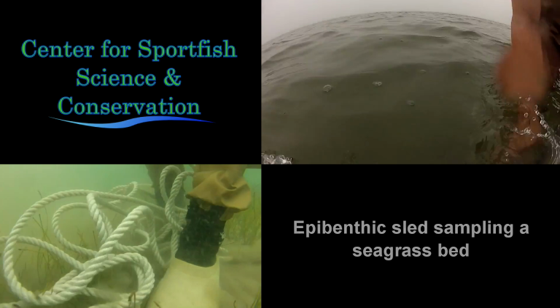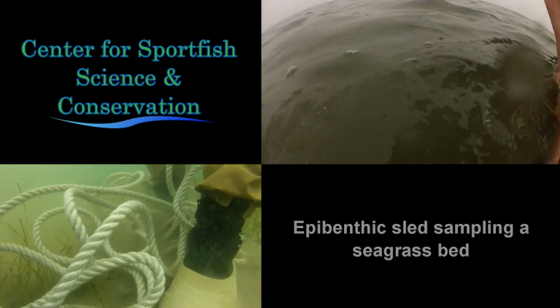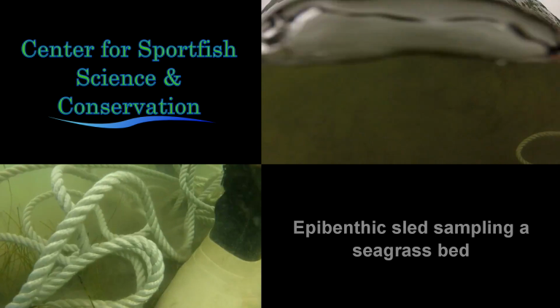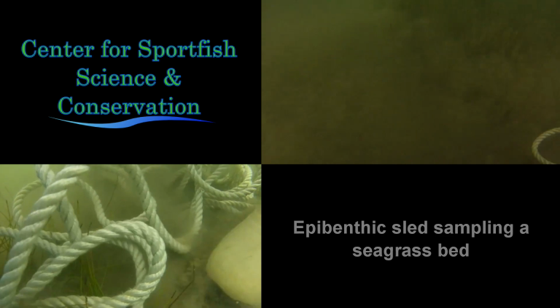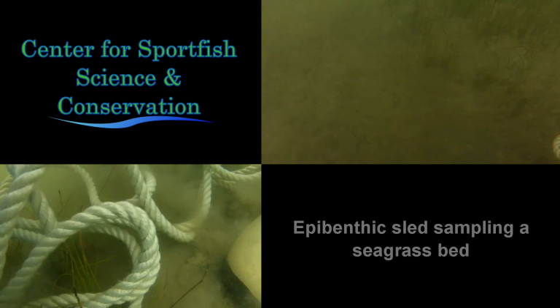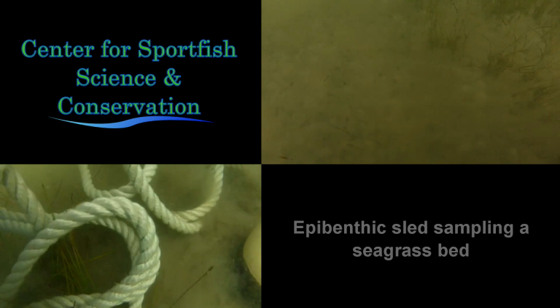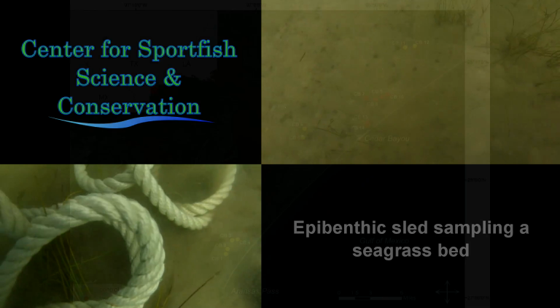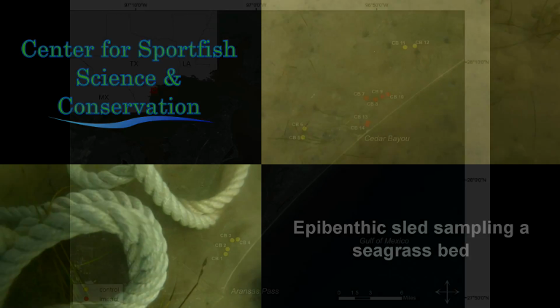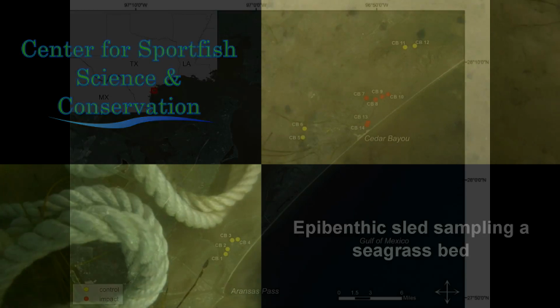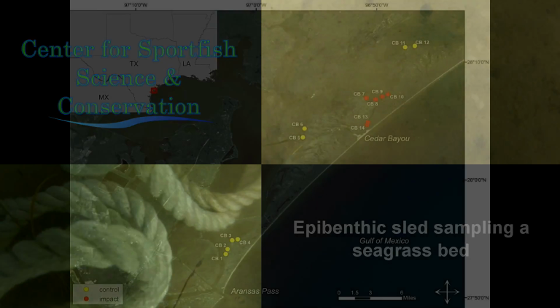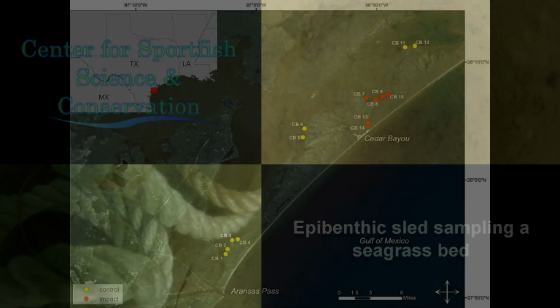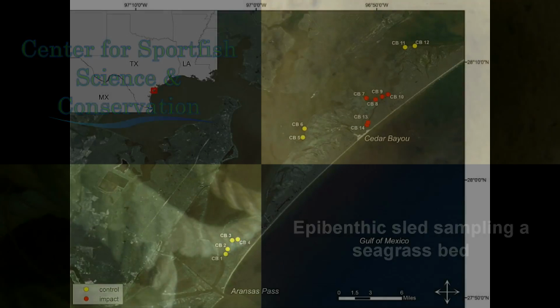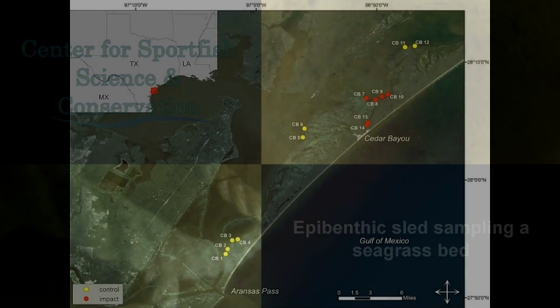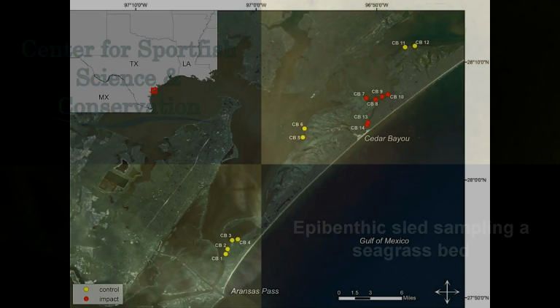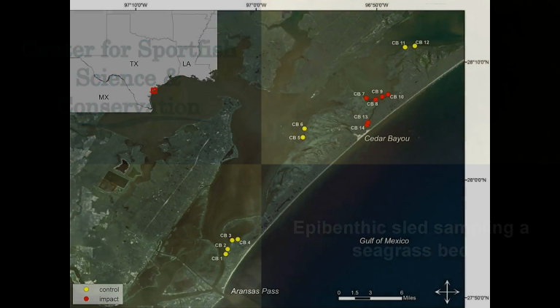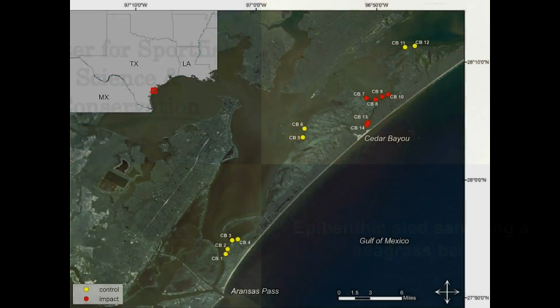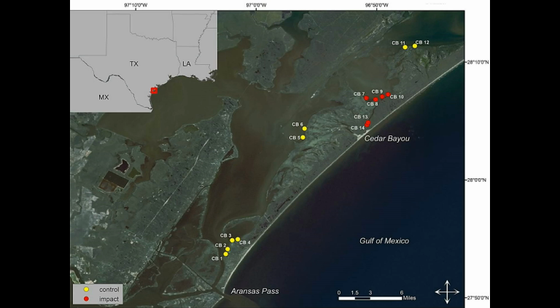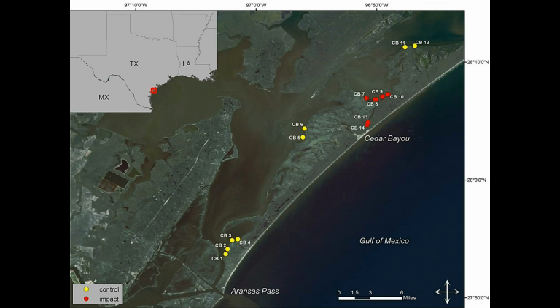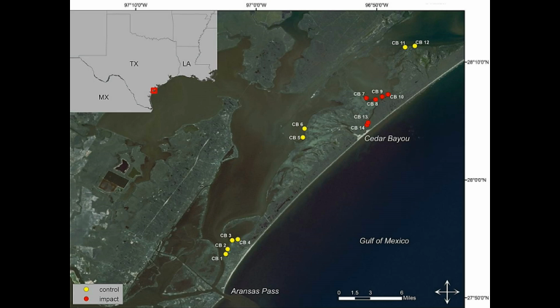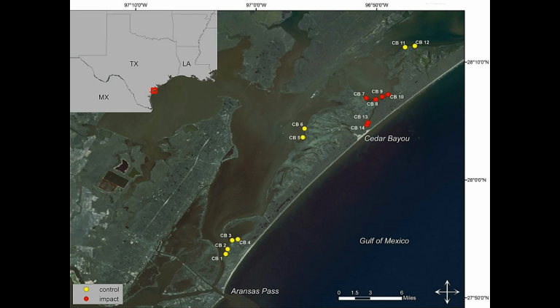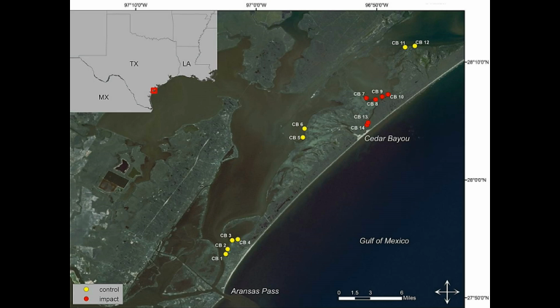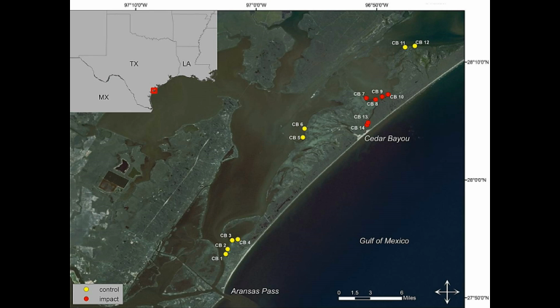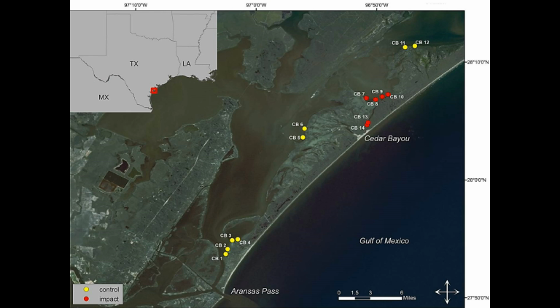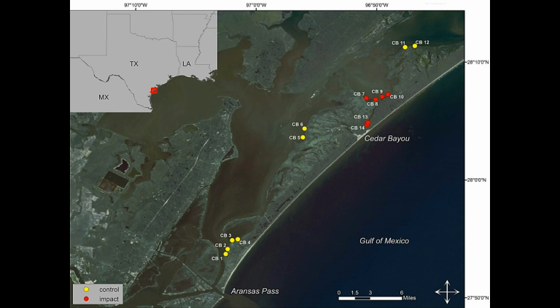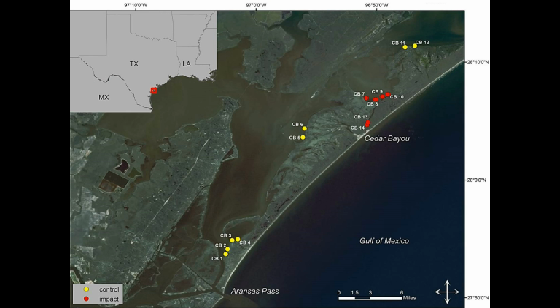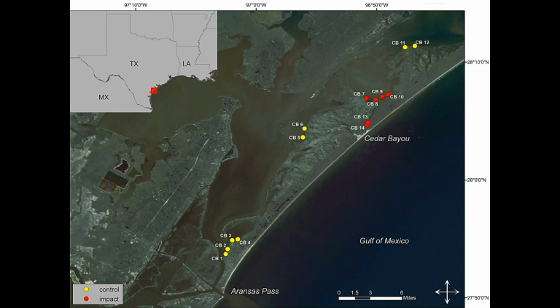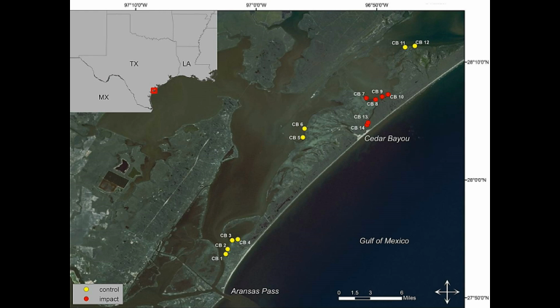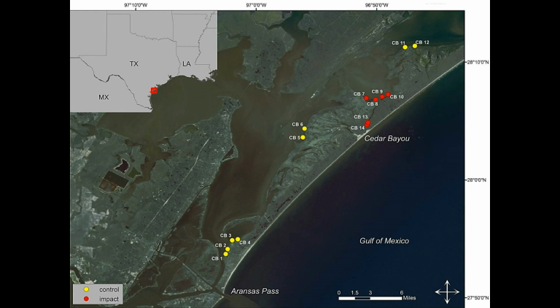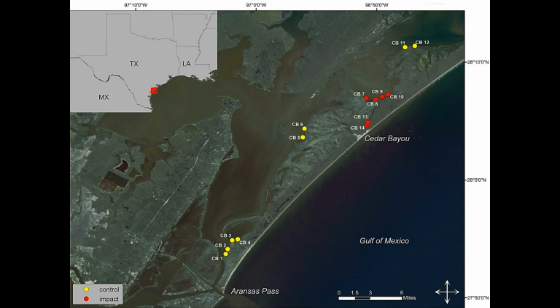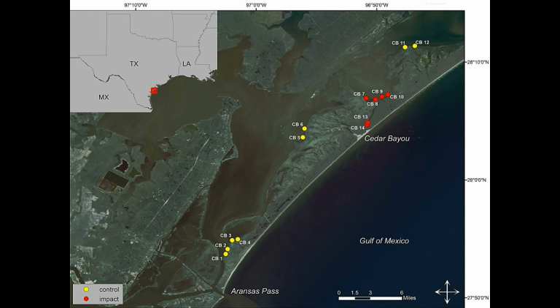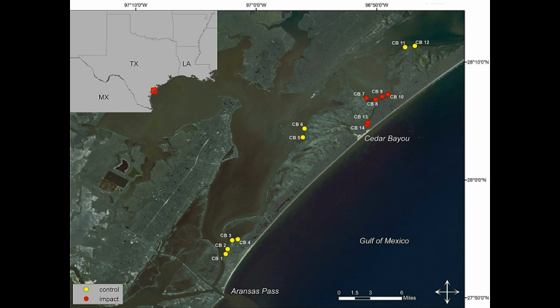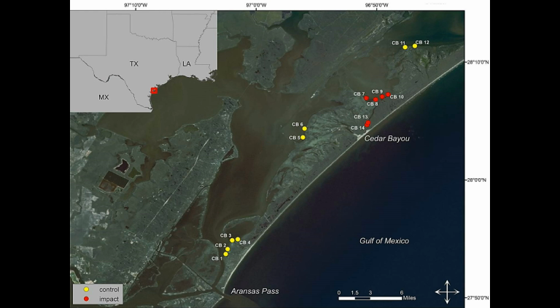This study monitors 14 sample sites located from Aransas Pass to South San Antonio Bay.